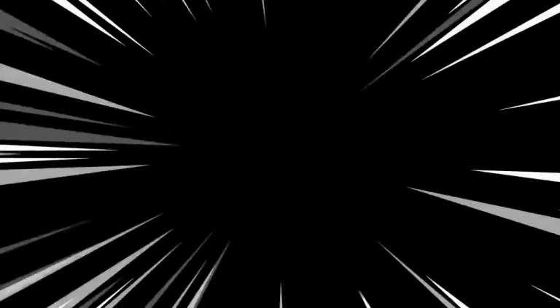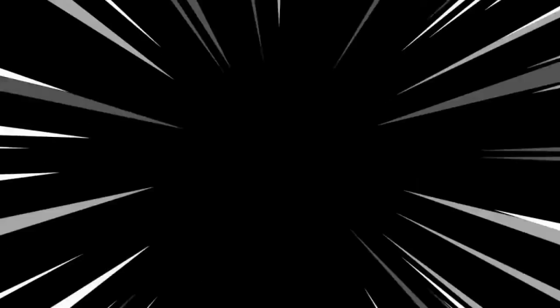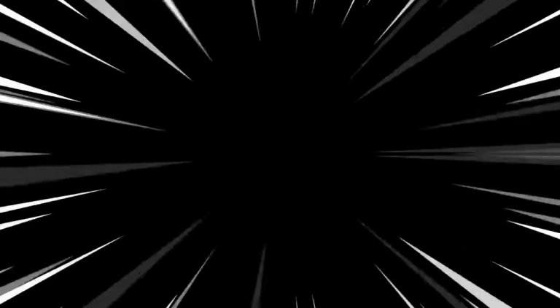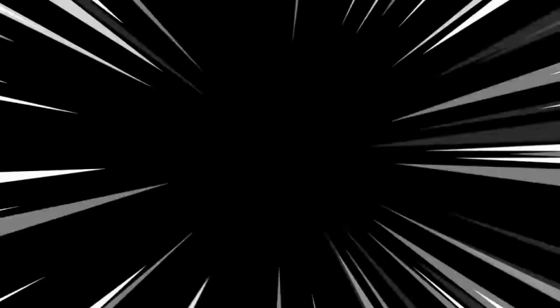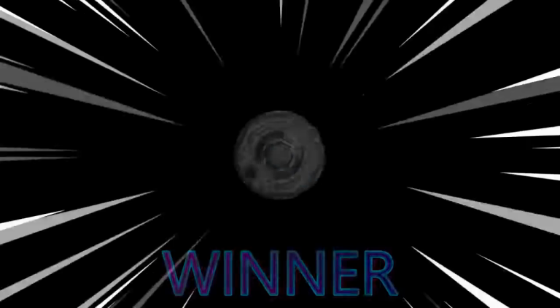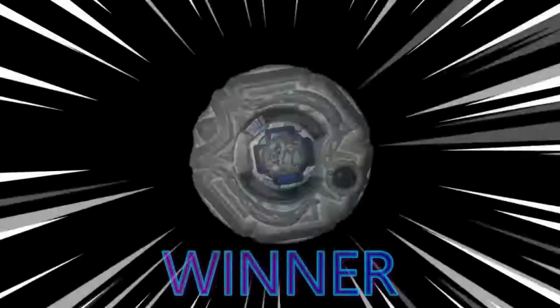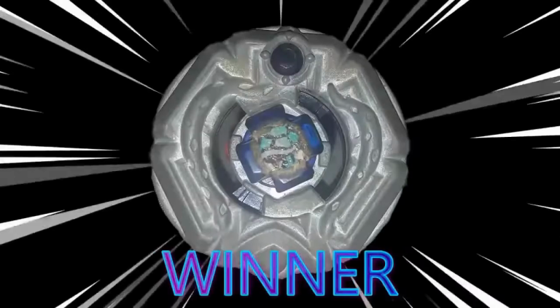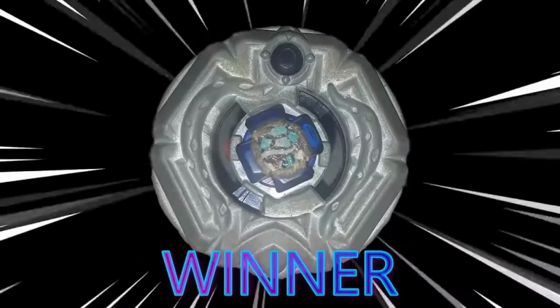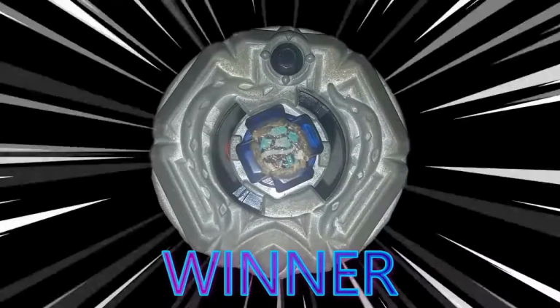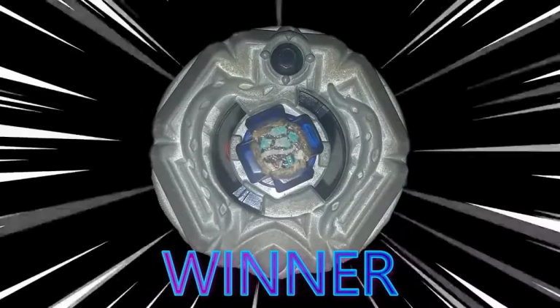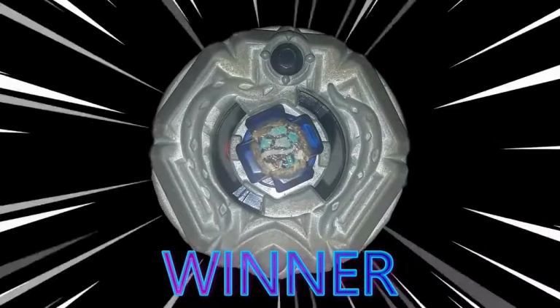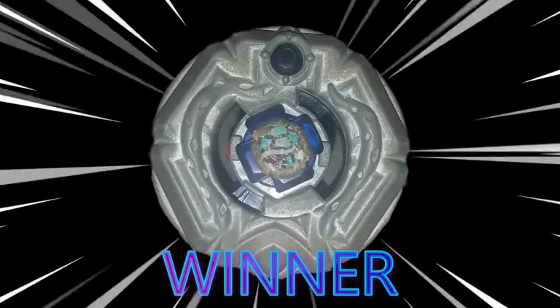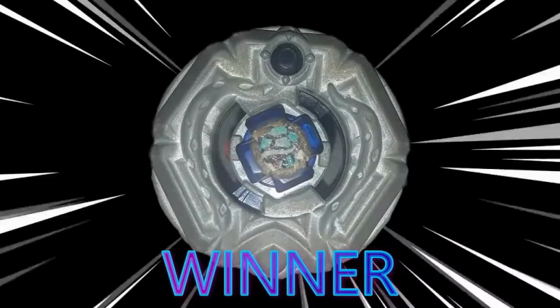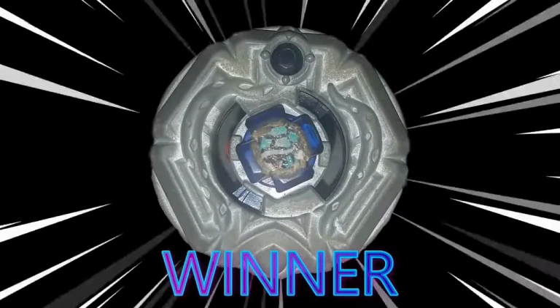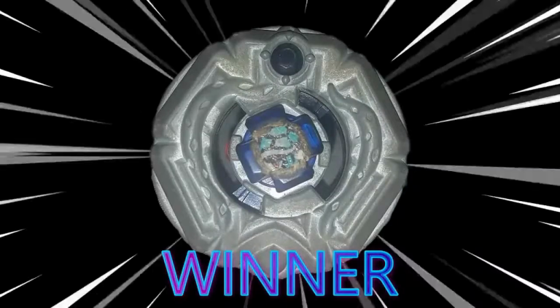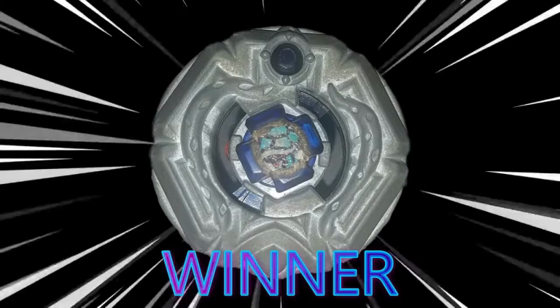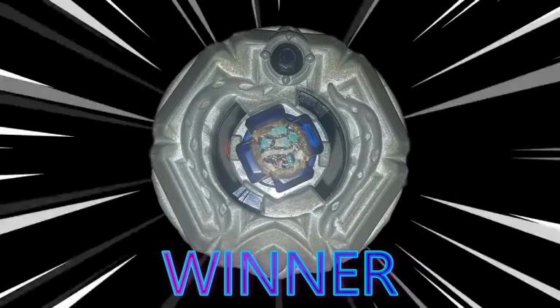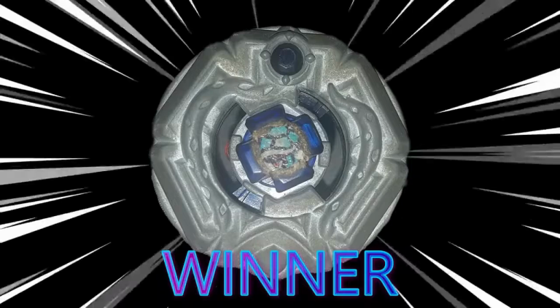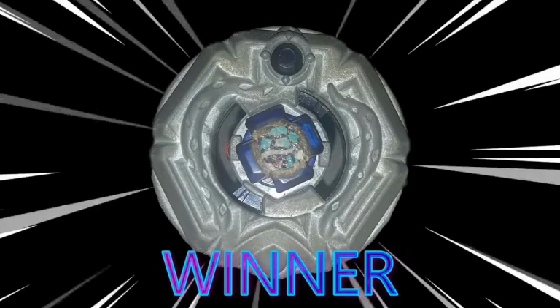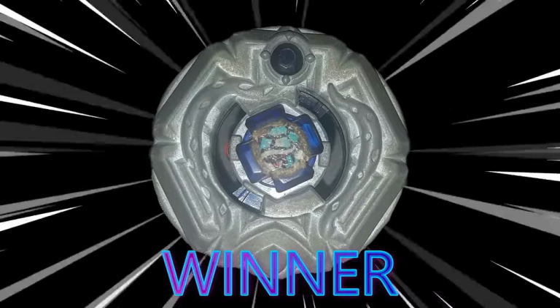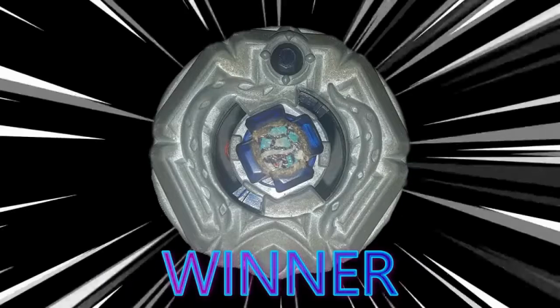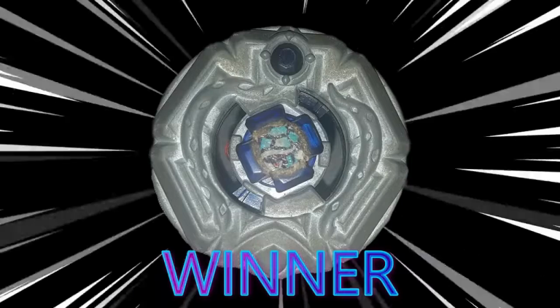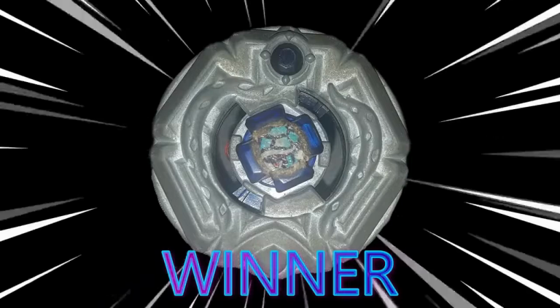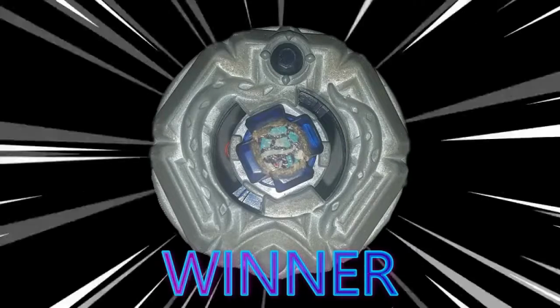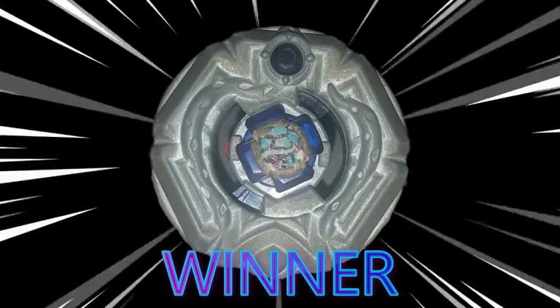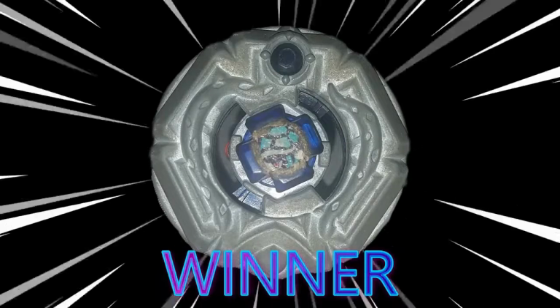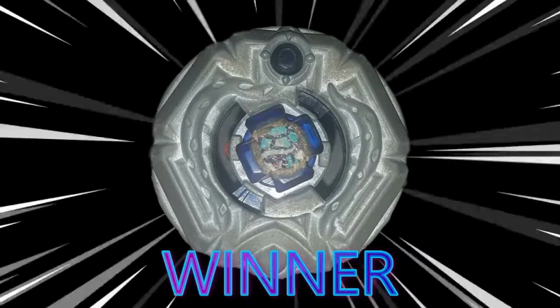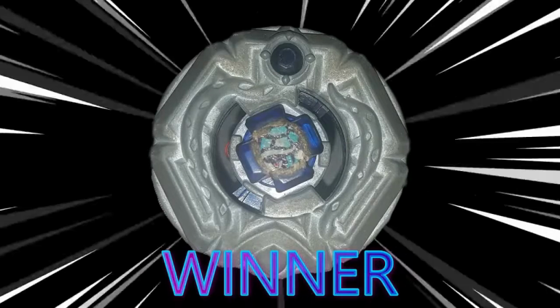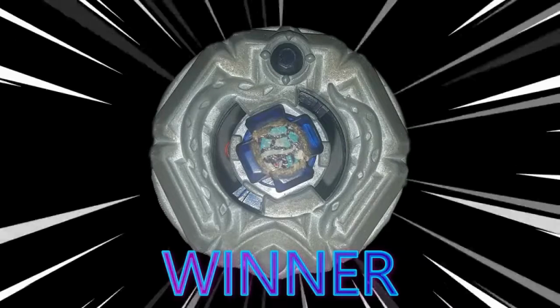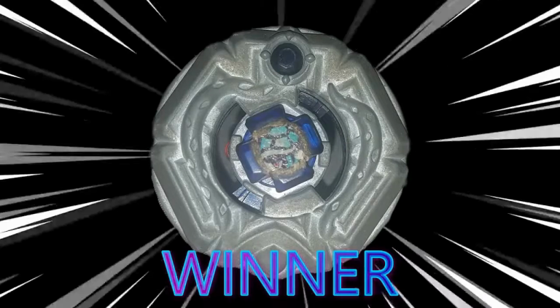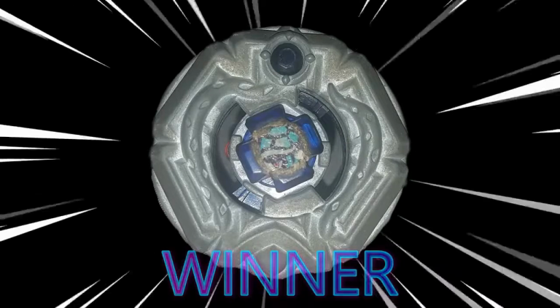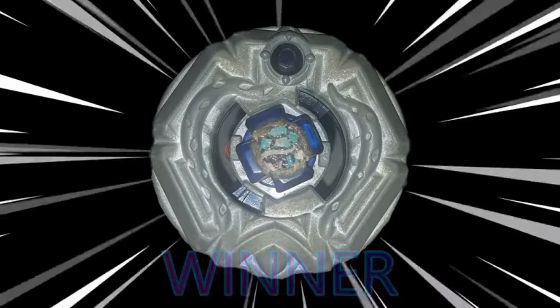You are the winner of this Beyblade battle: Bandit Jambu F230TB.